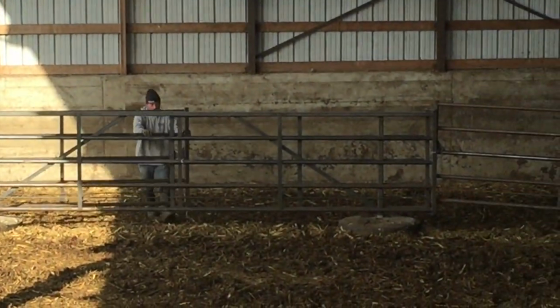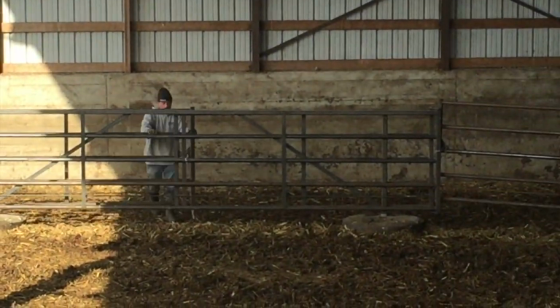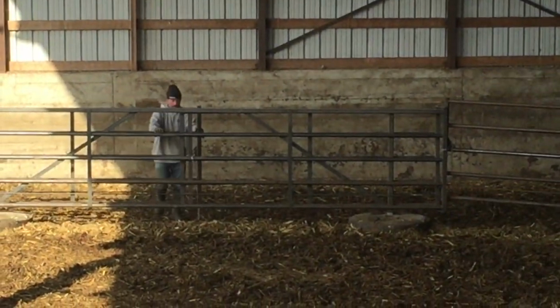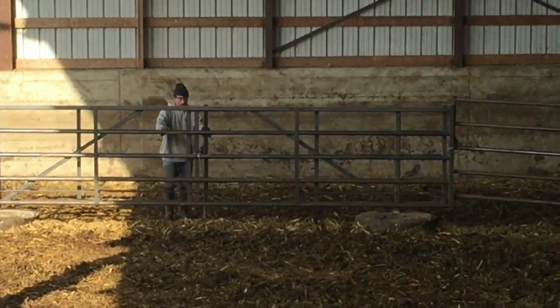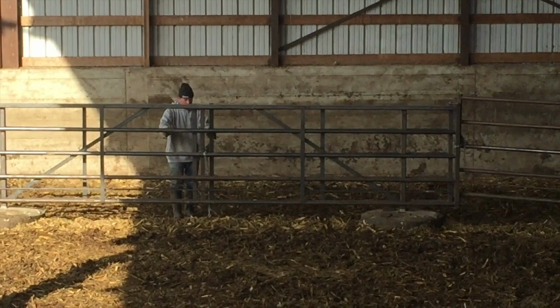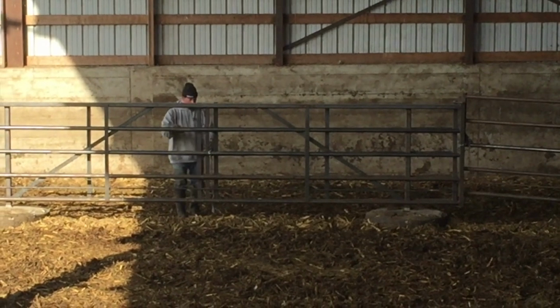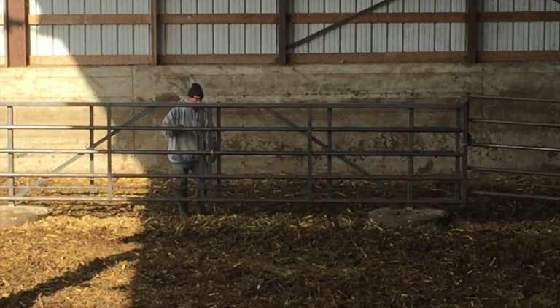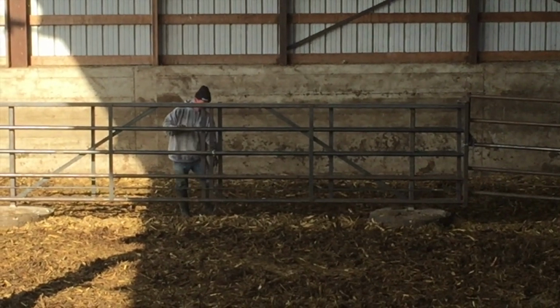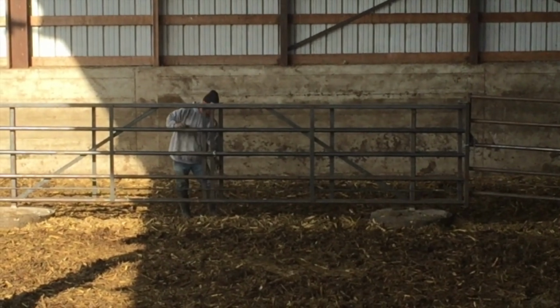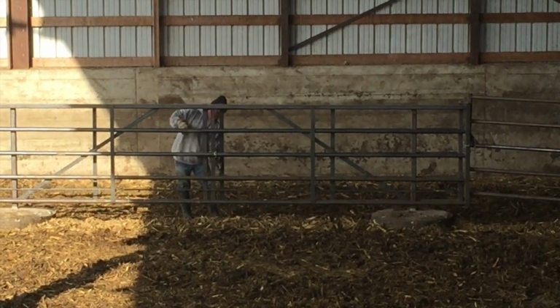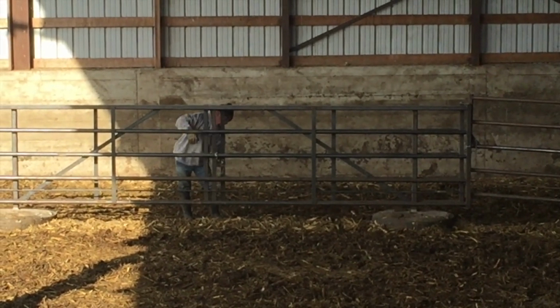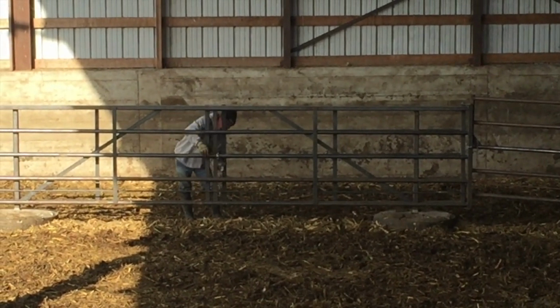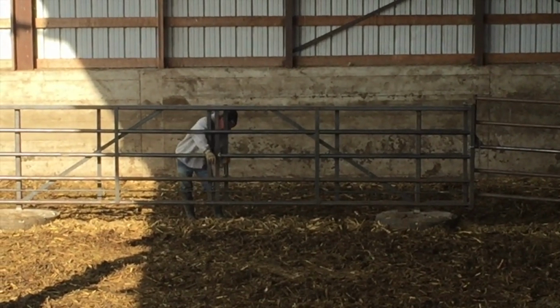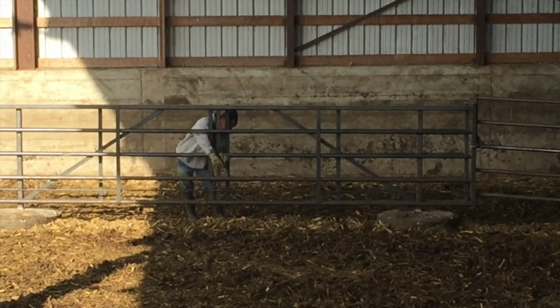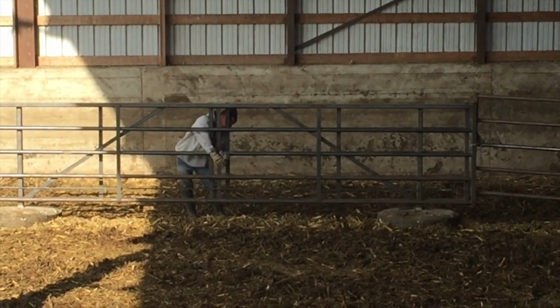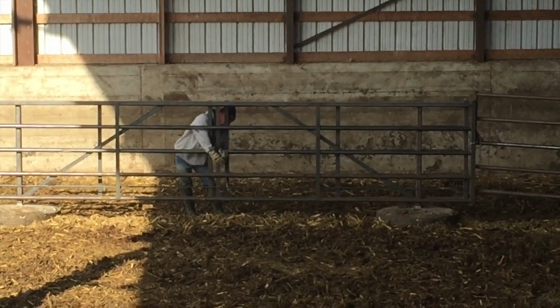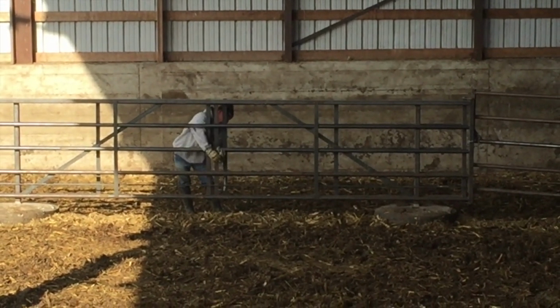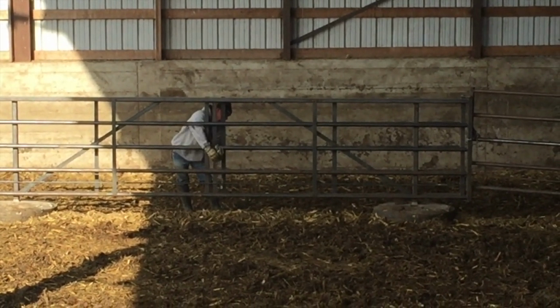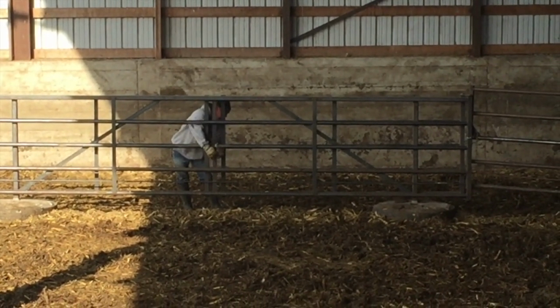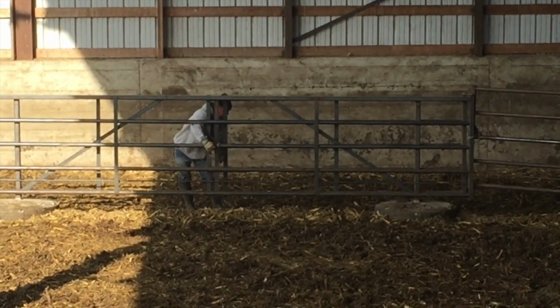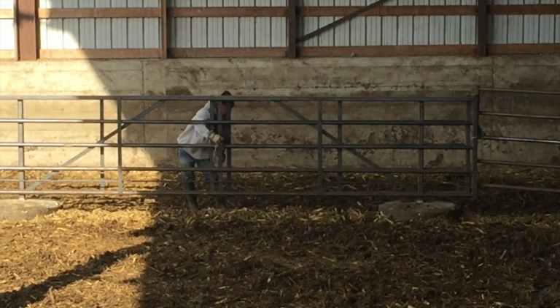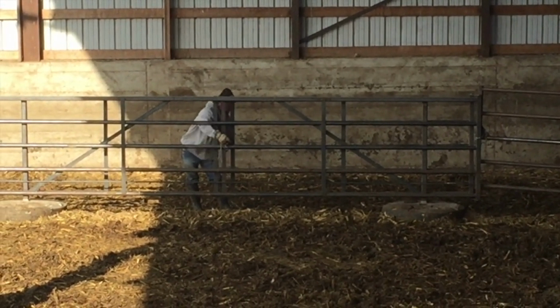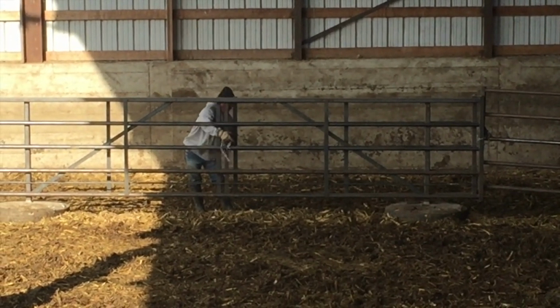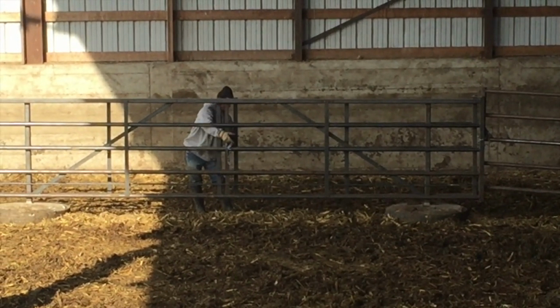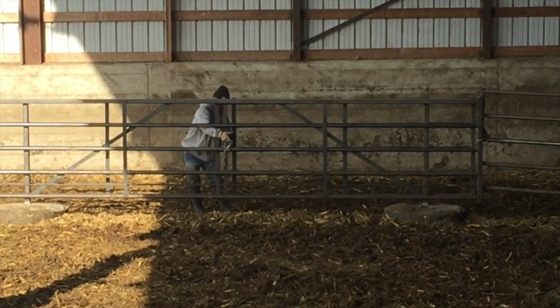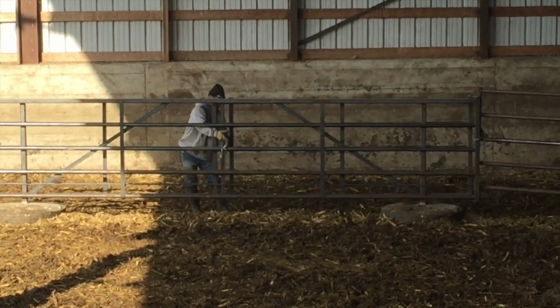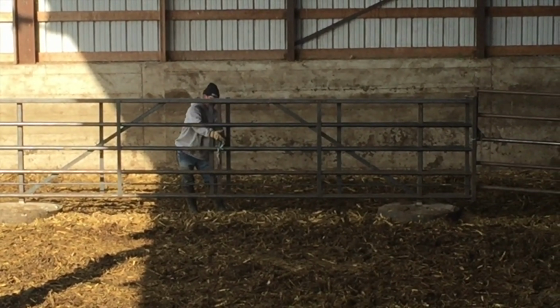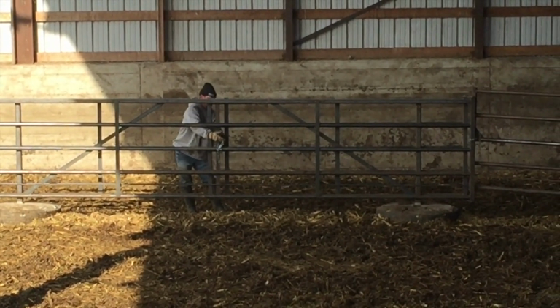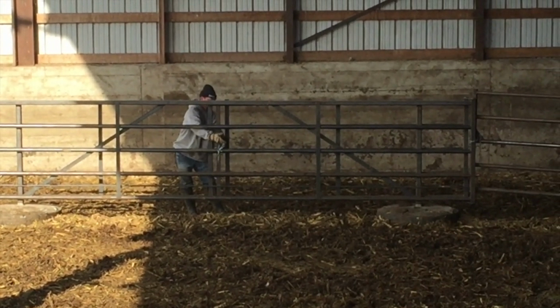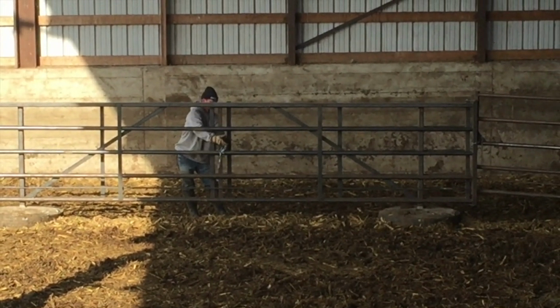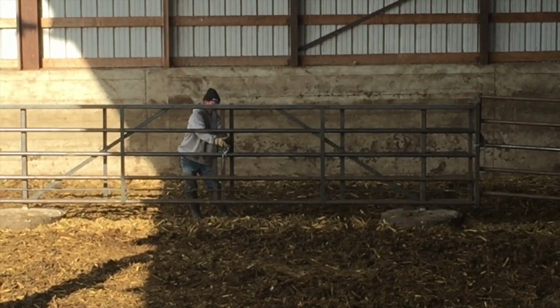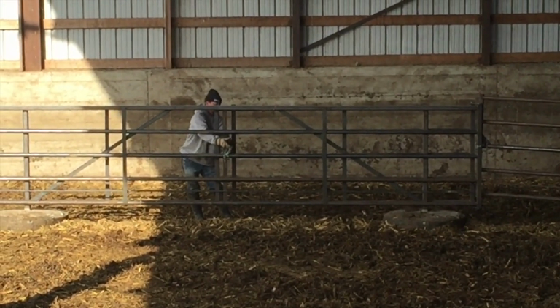He's folding up these 40-foot EnduraGate panels to move them so the barn can be cleaned.